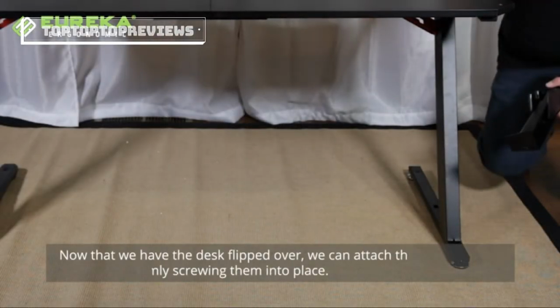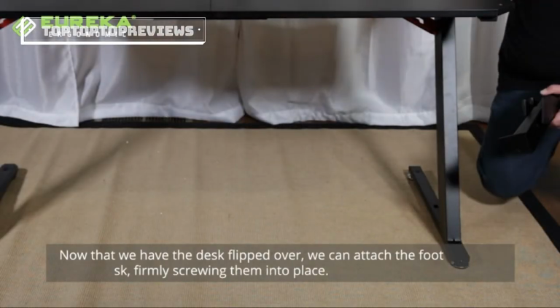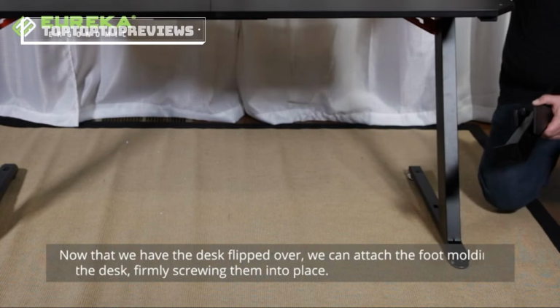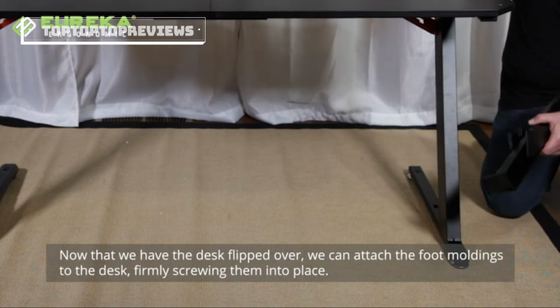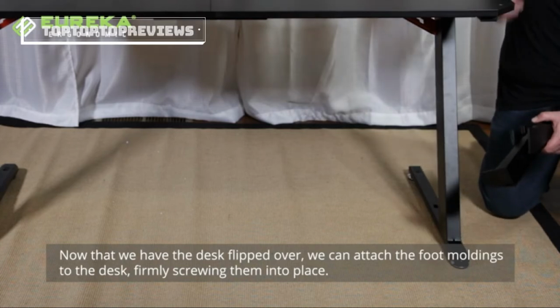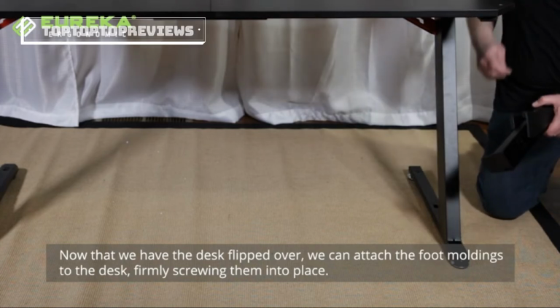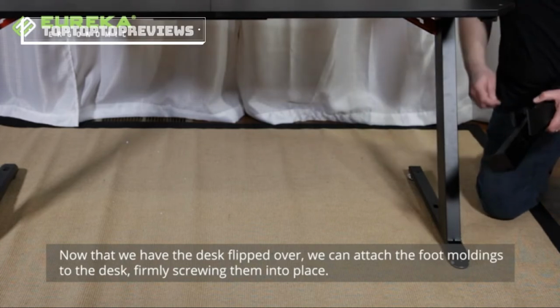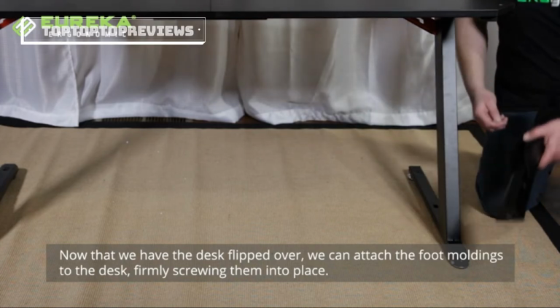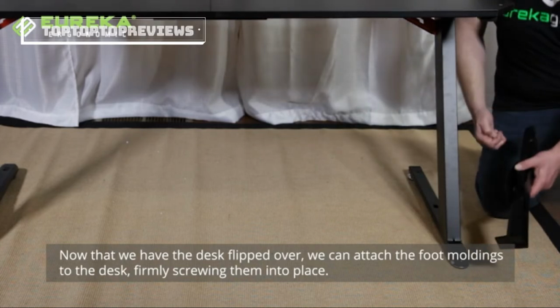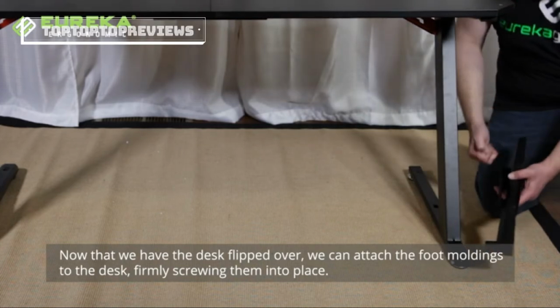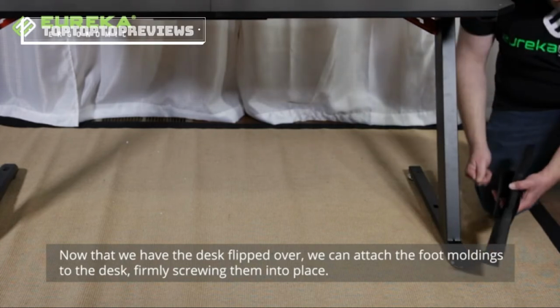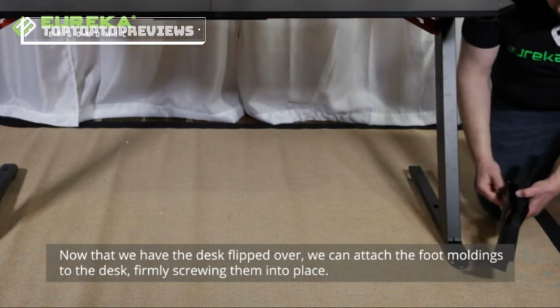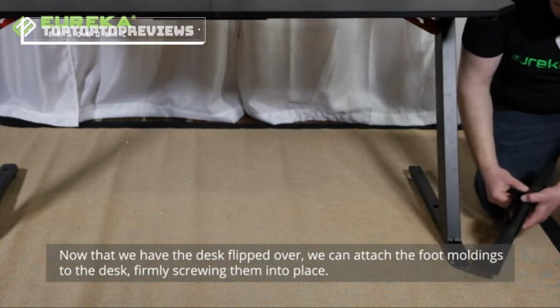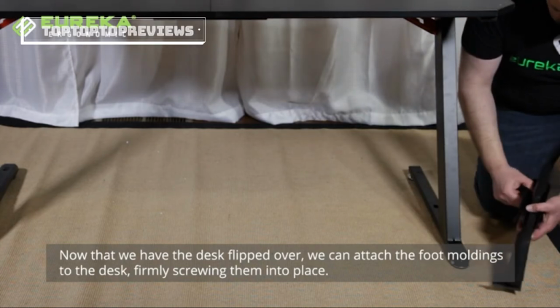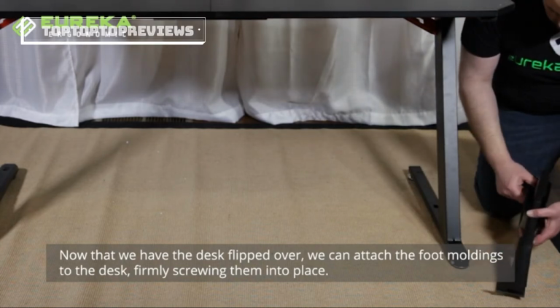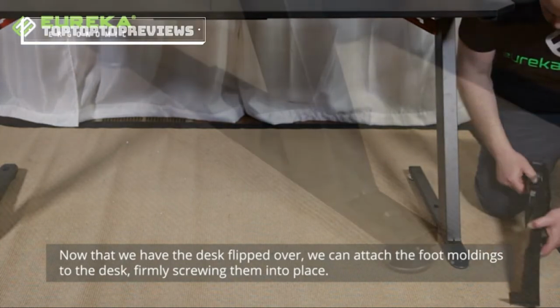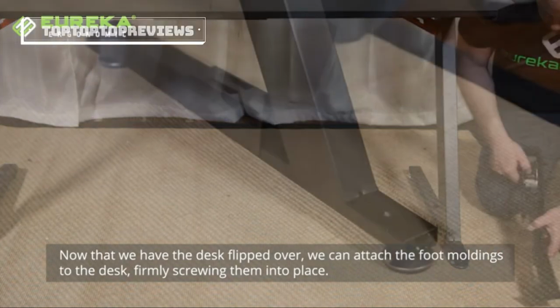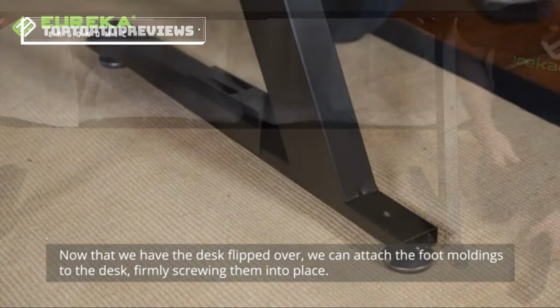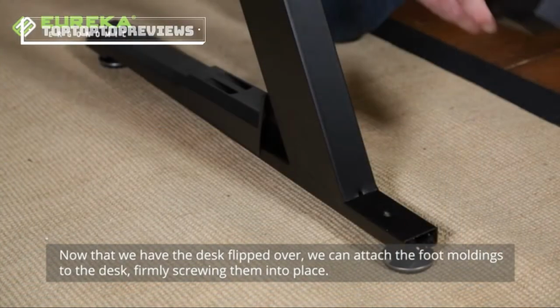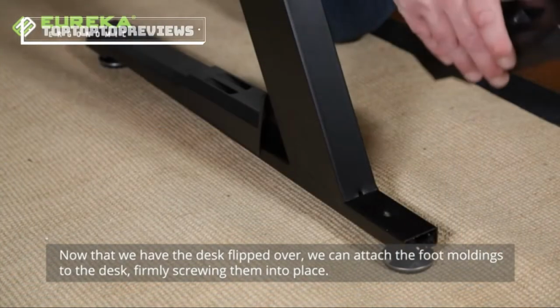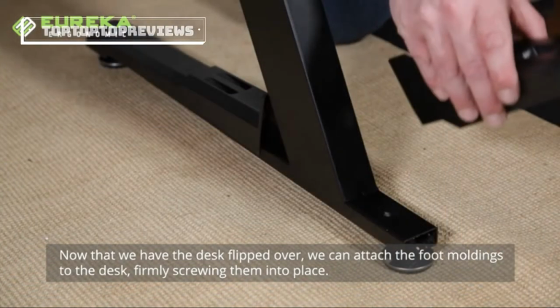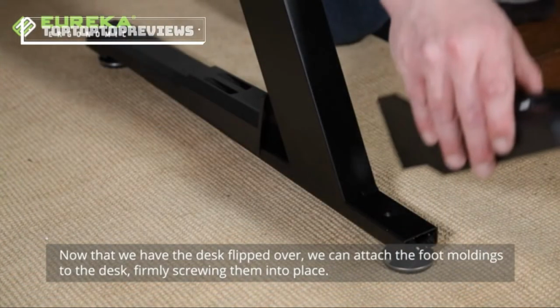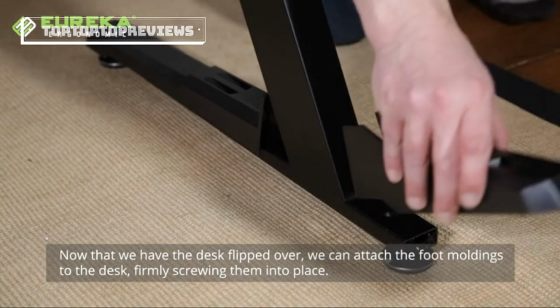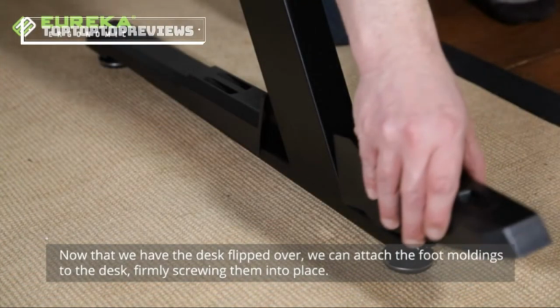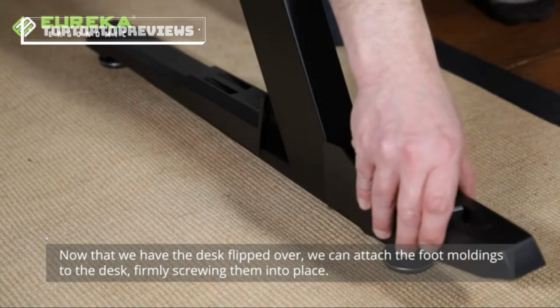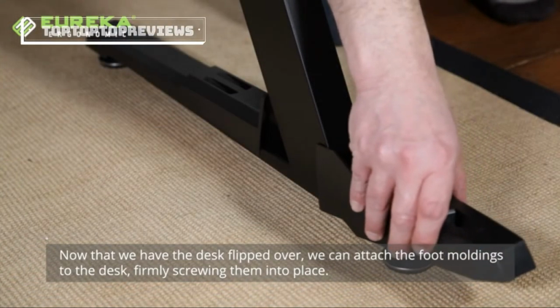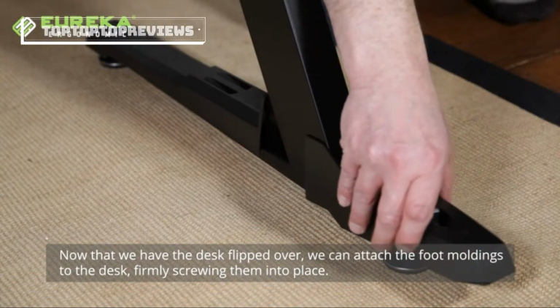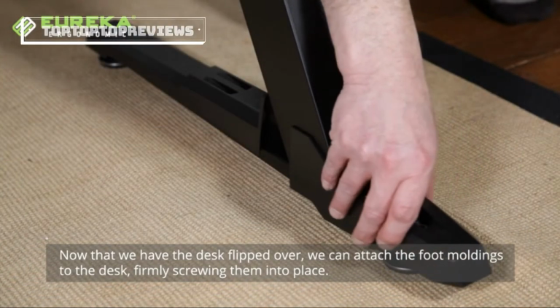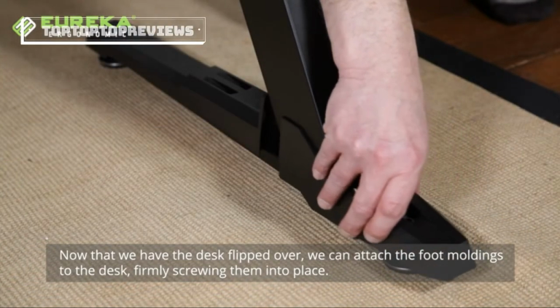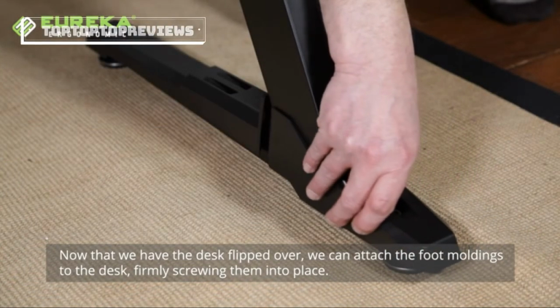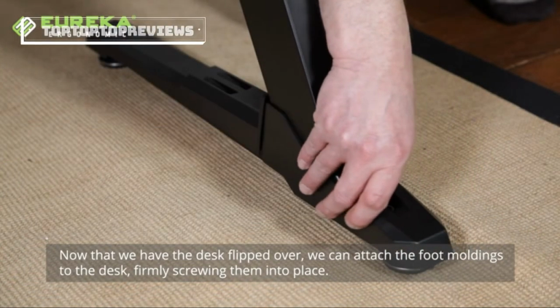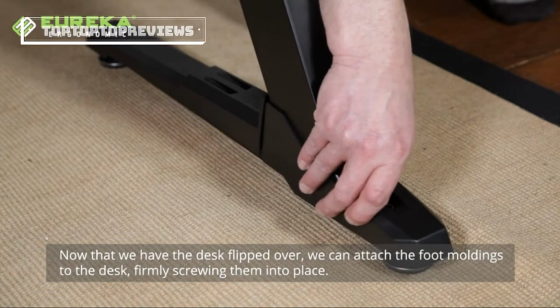Now that we have the desk flipped over, we can attach the foot moldings to the desk, firmly screwing them into place.